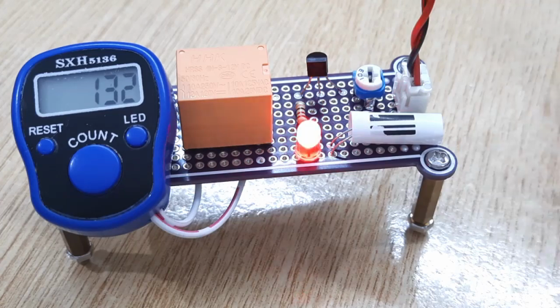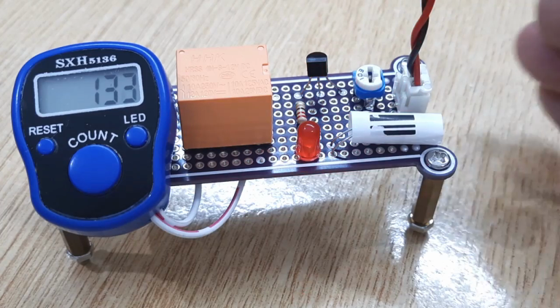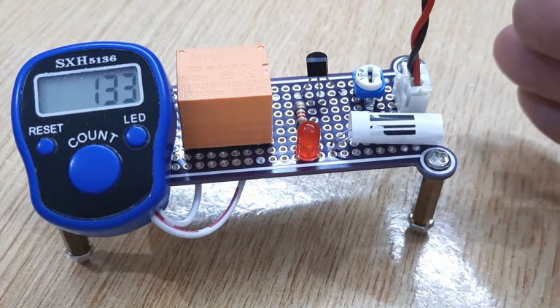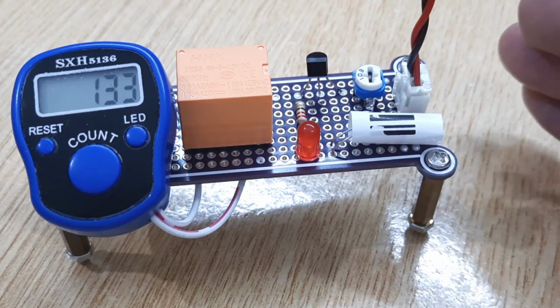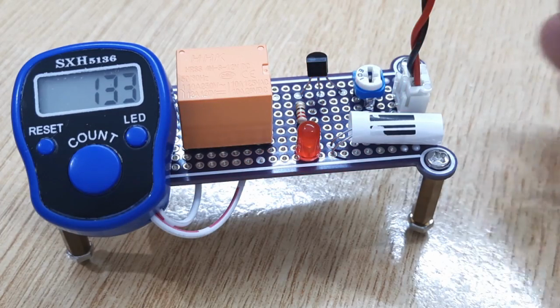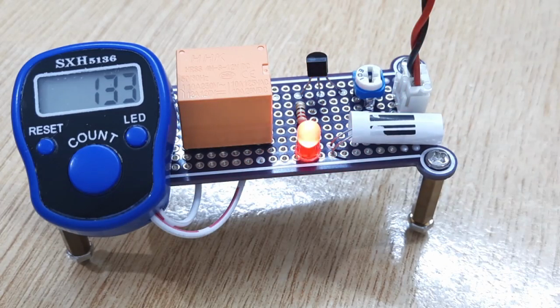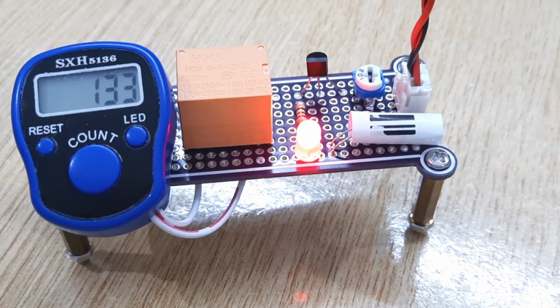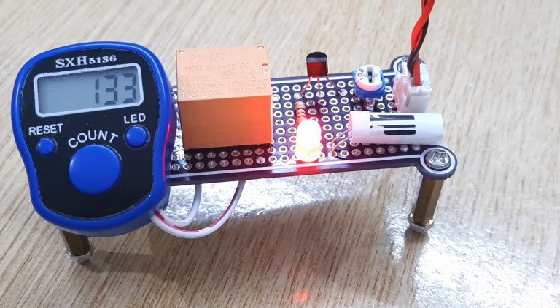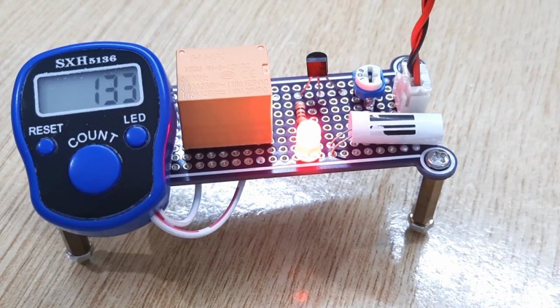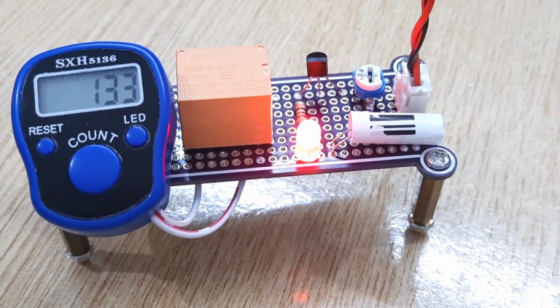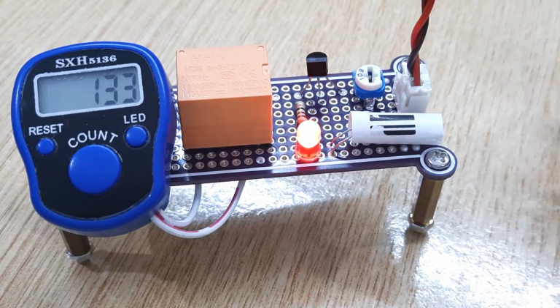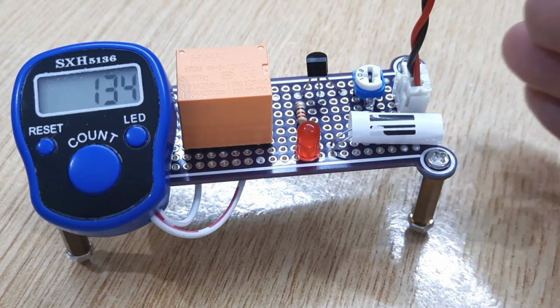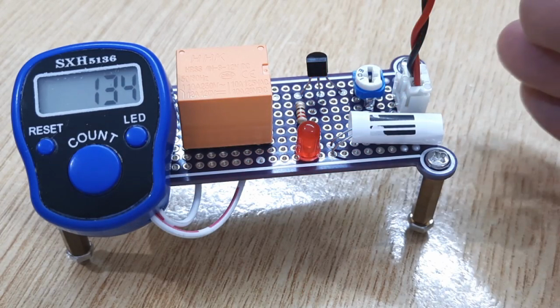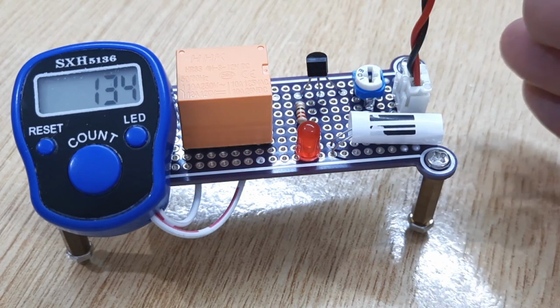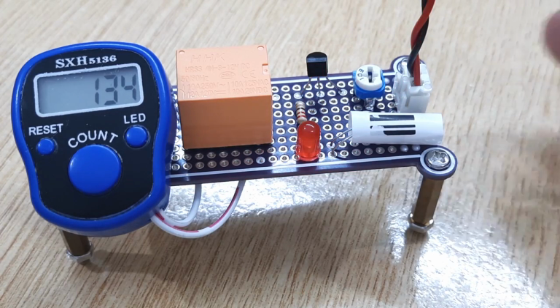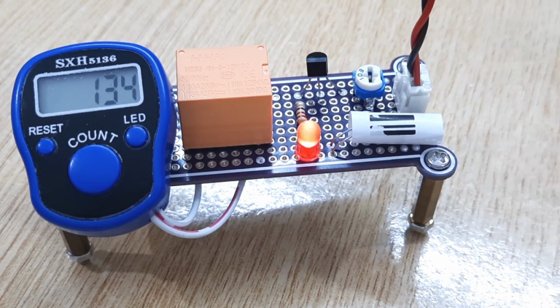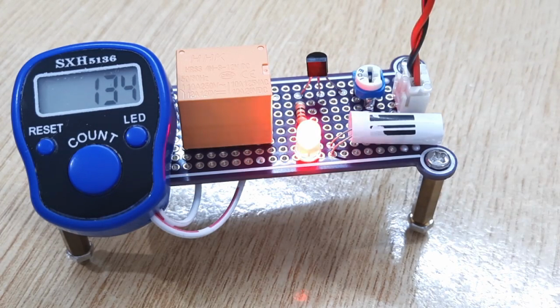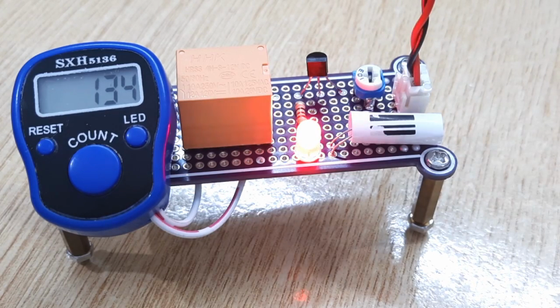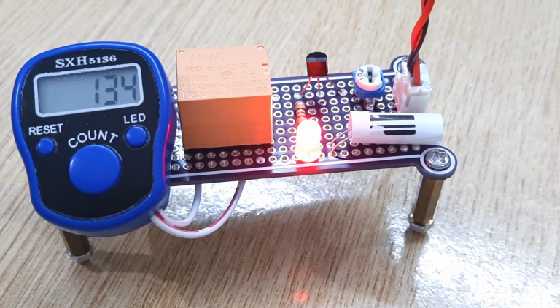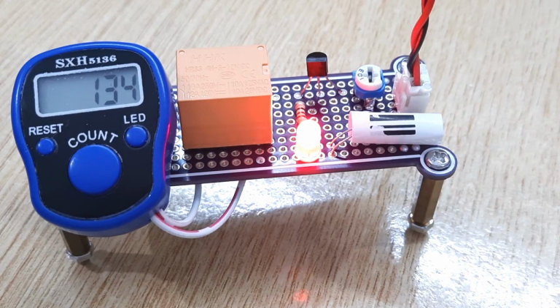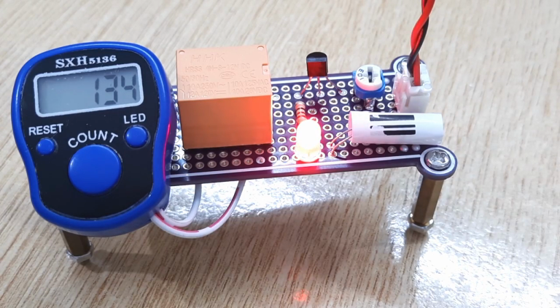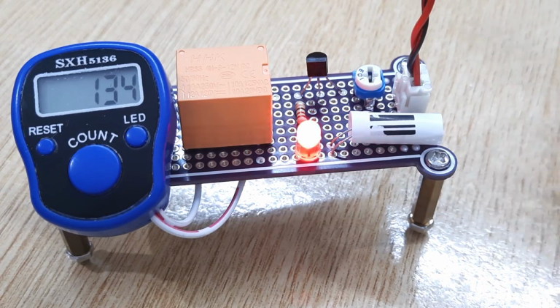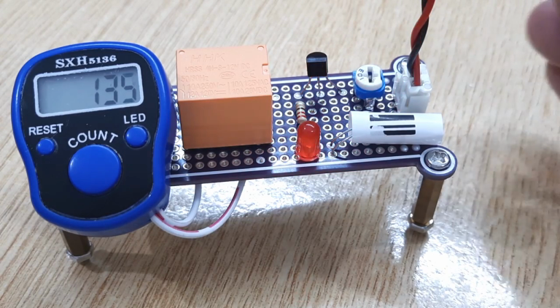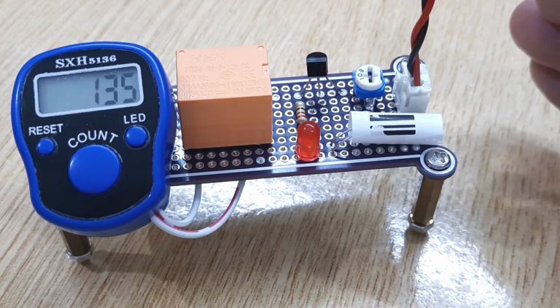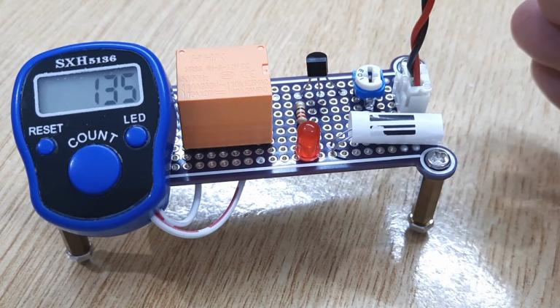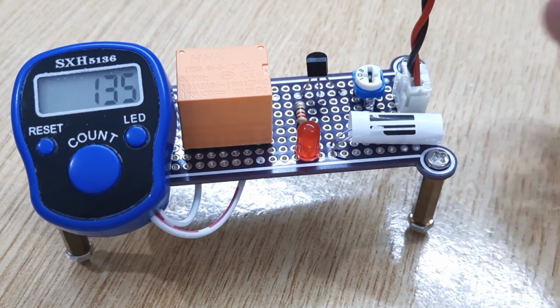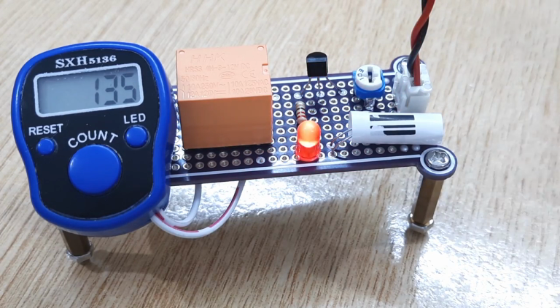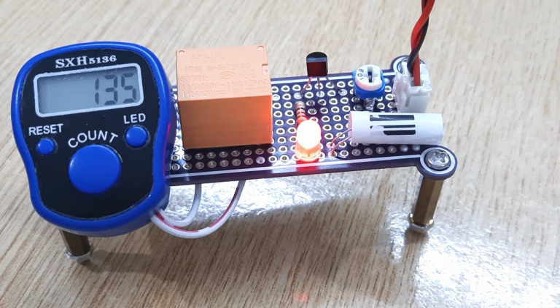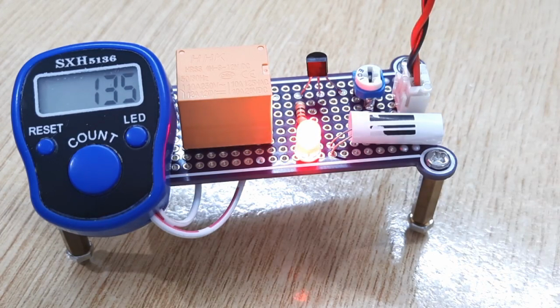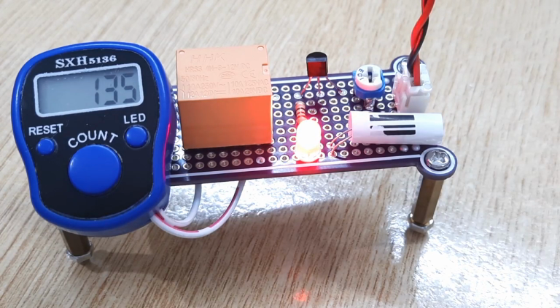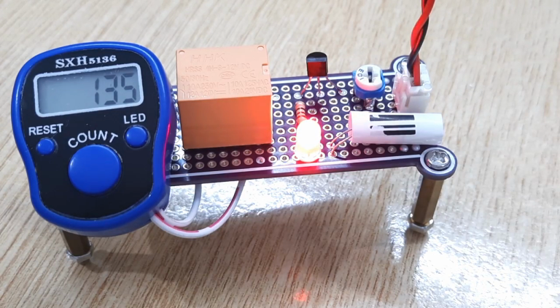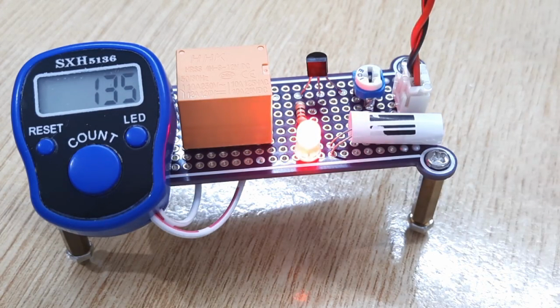Hi friends, today in this video I'm gonna show you how to make a digital object counter or people counter.